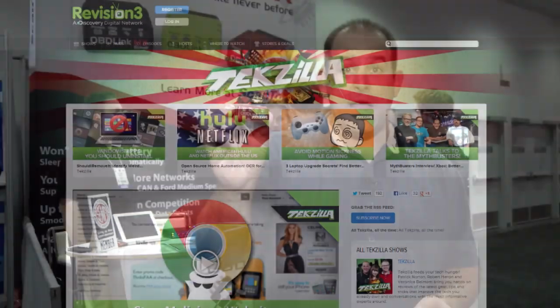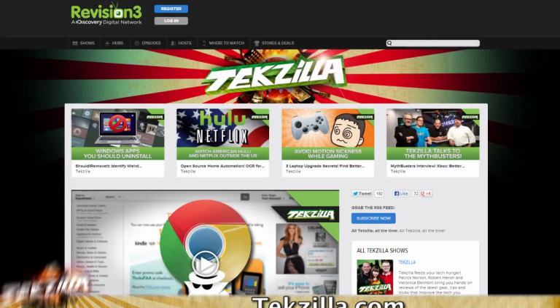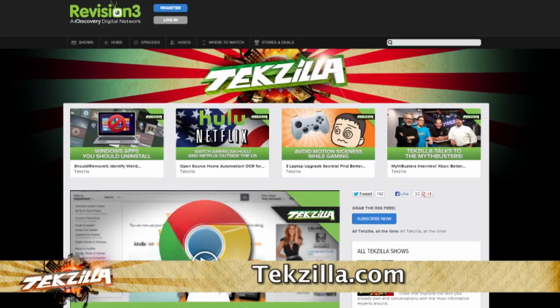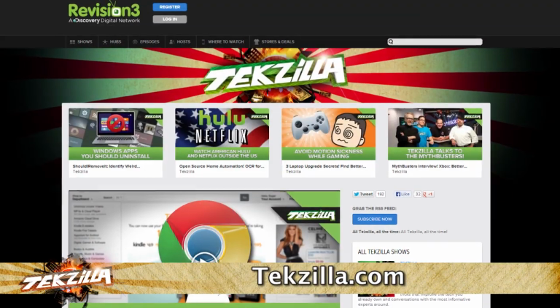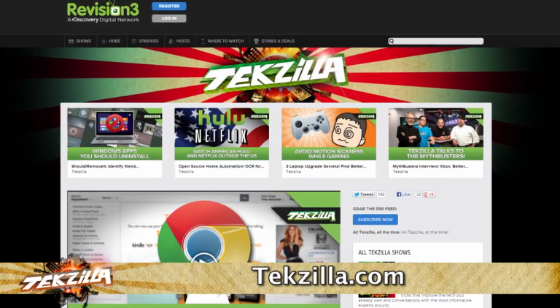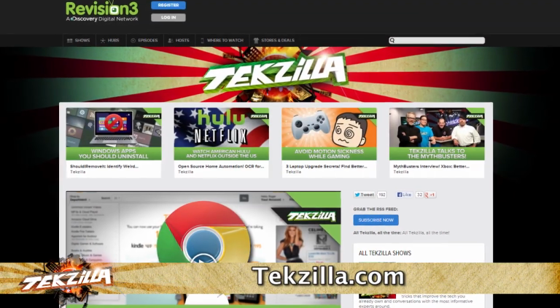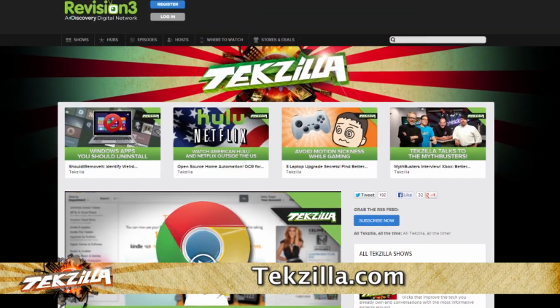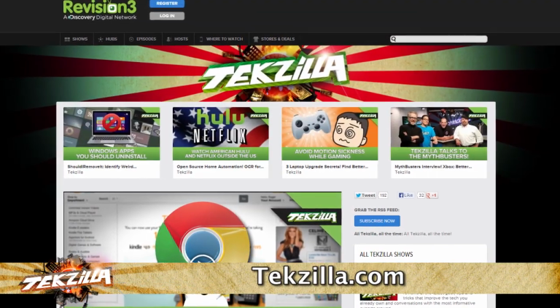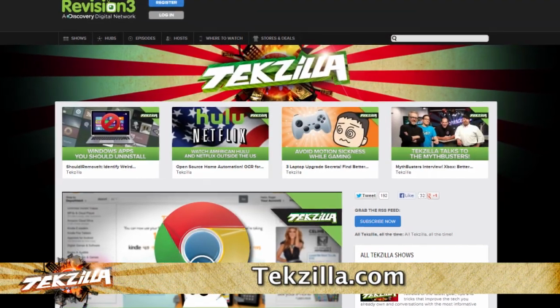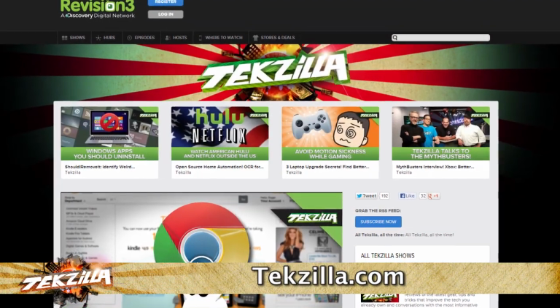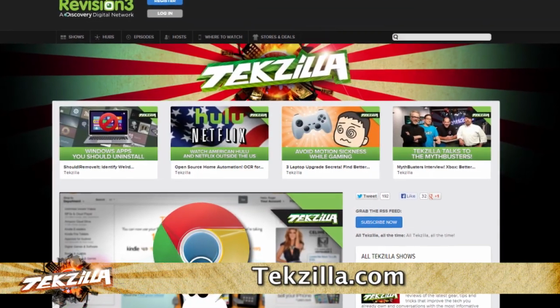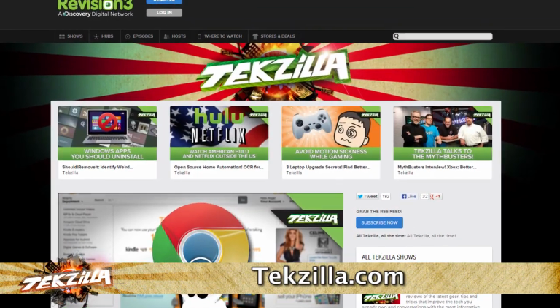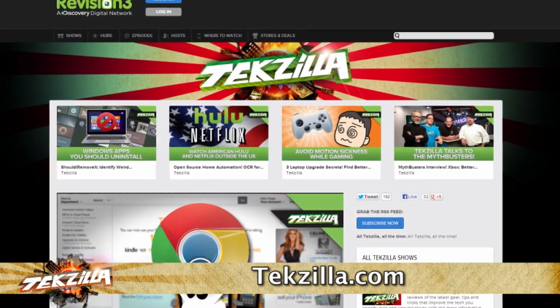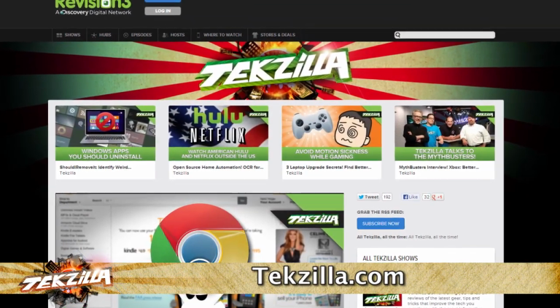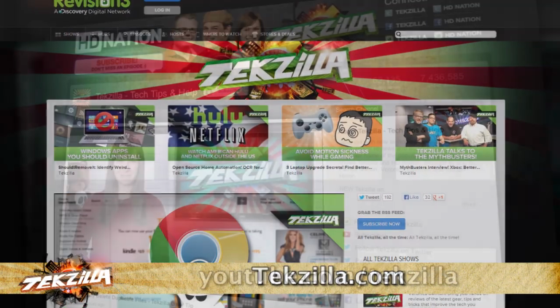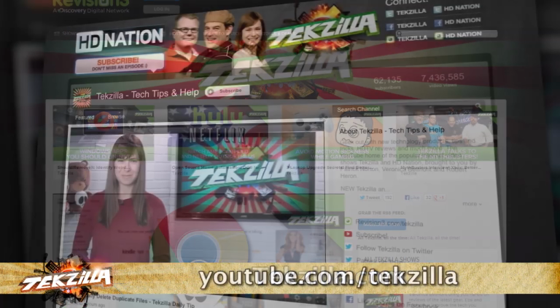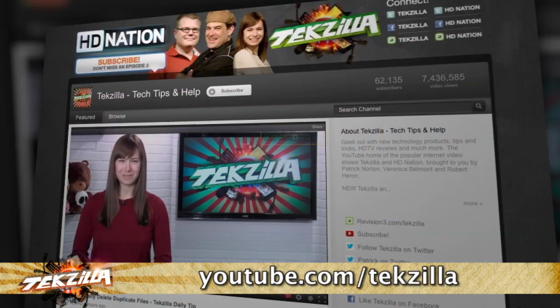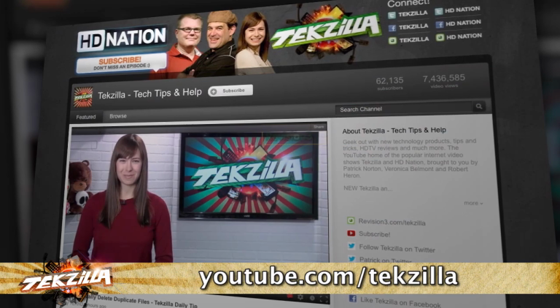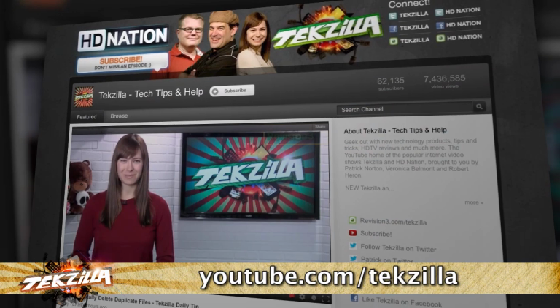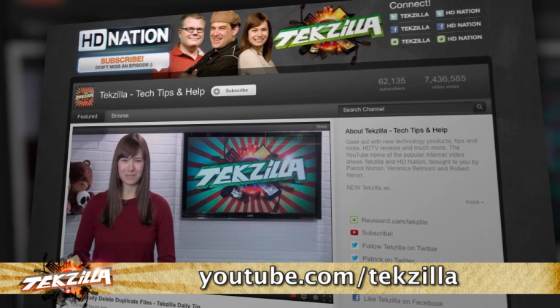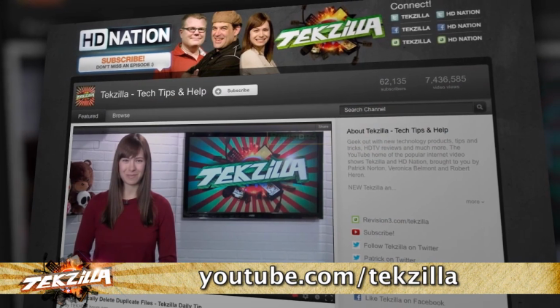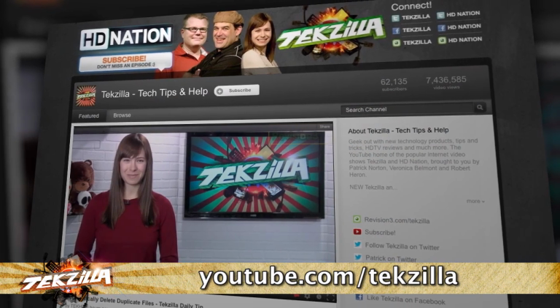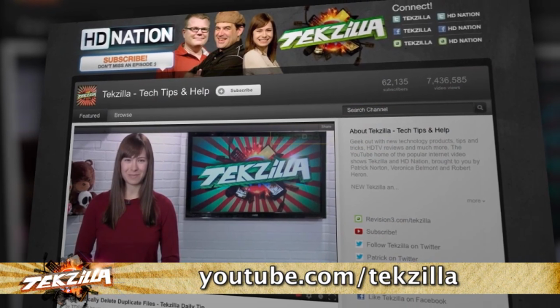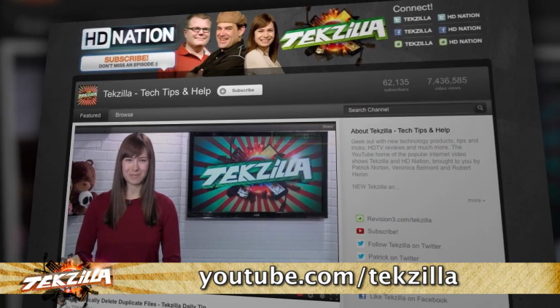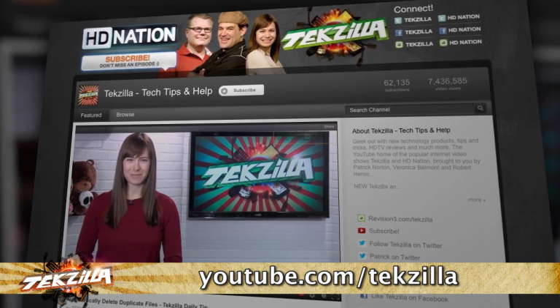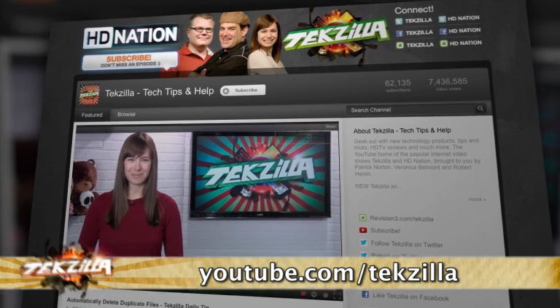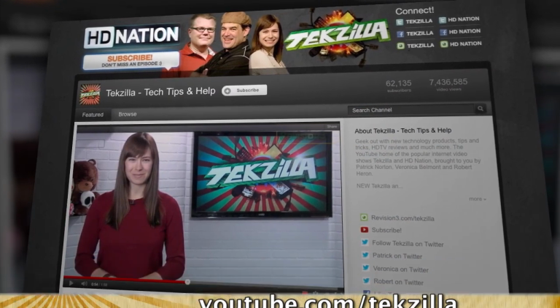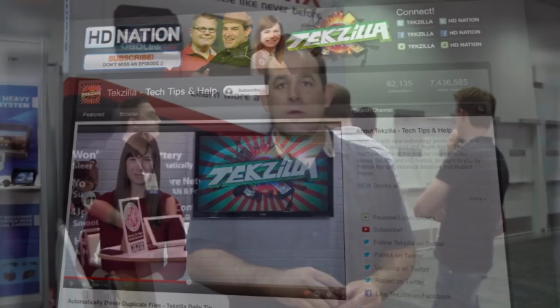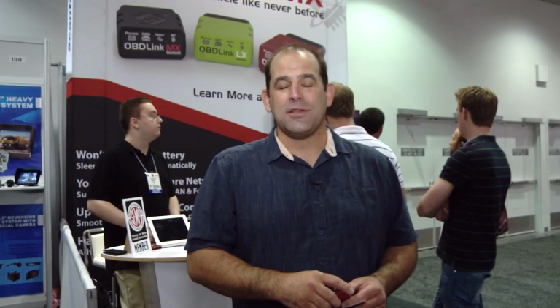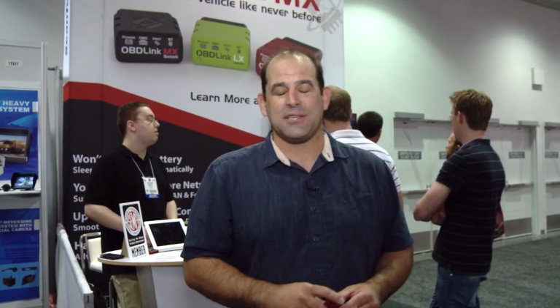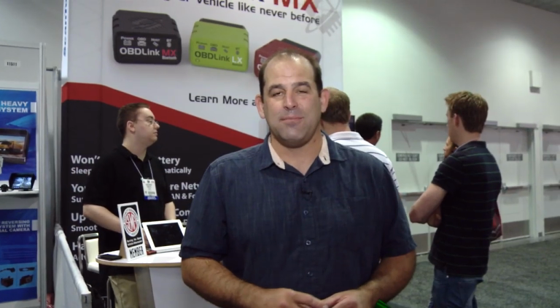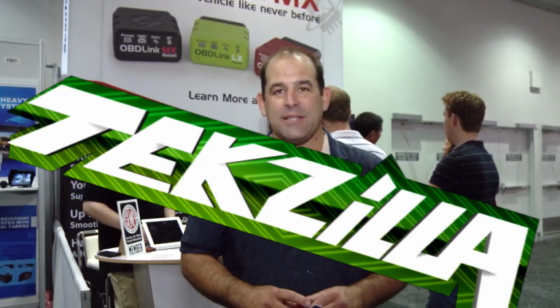You want more cool coverage from SEMA 2013? Go to techzilla.com or subscribe at youtube.com/techzilla and check out more Techzilla Bites.